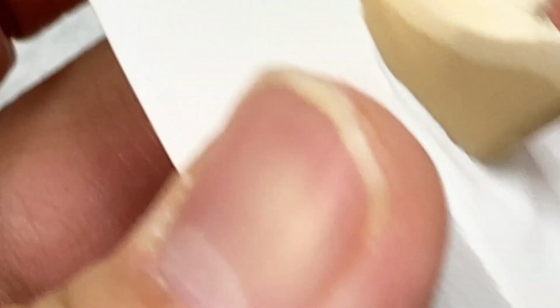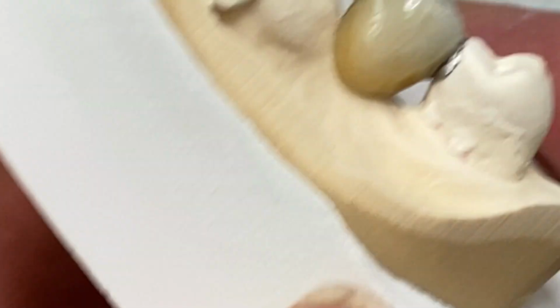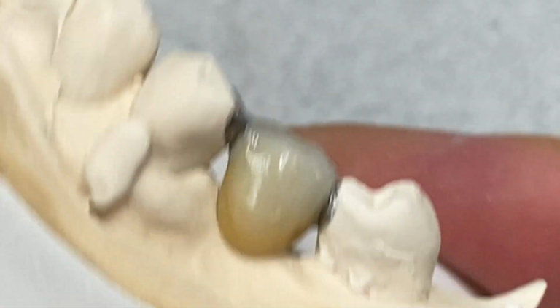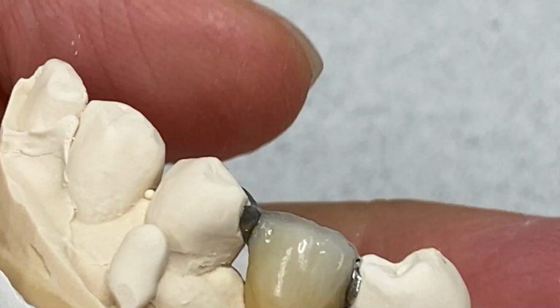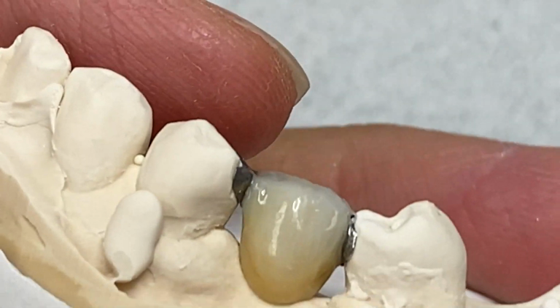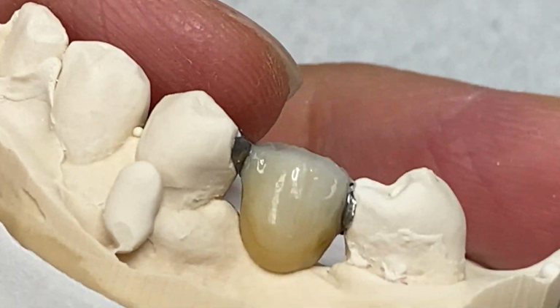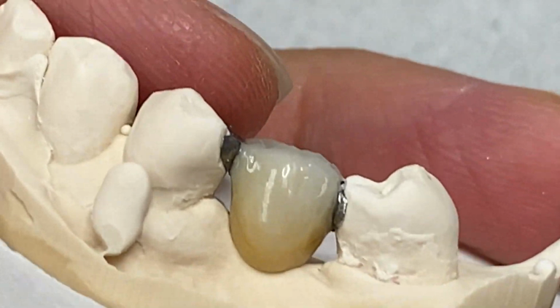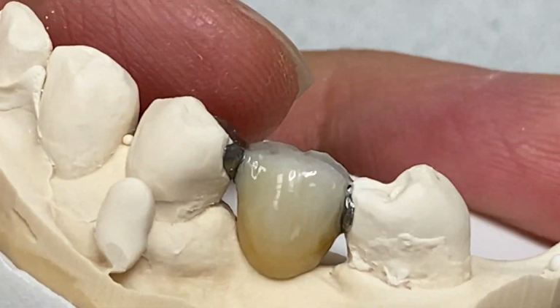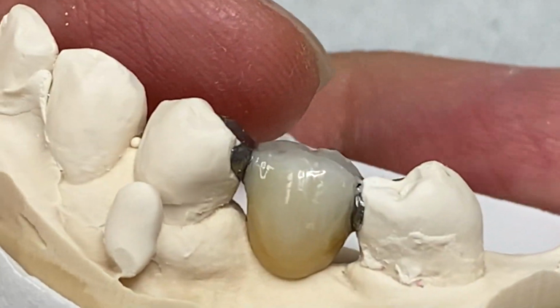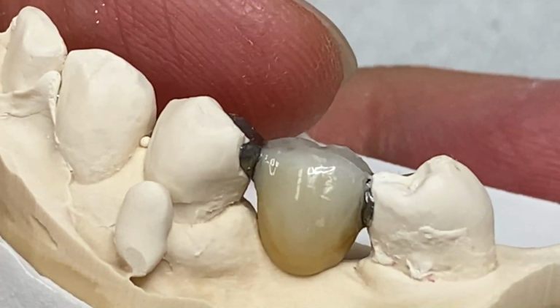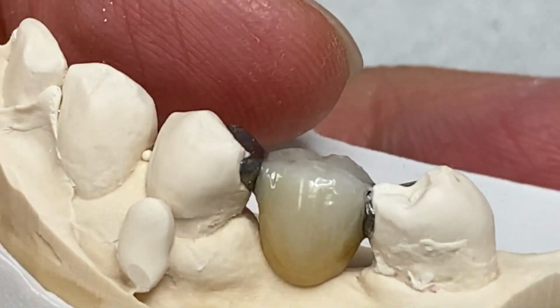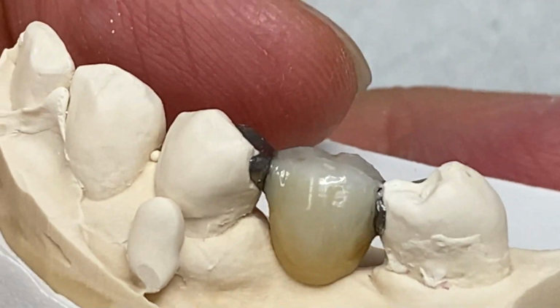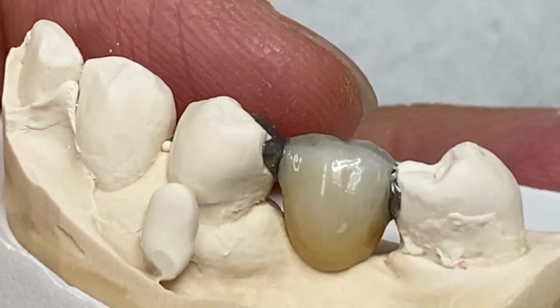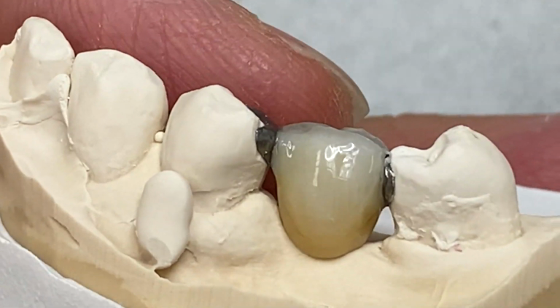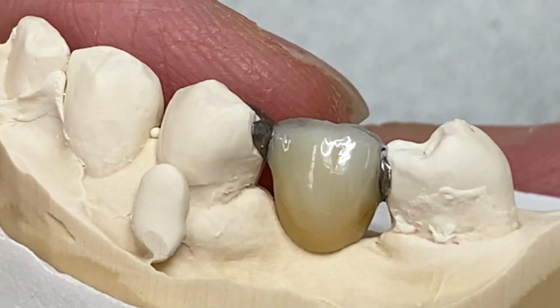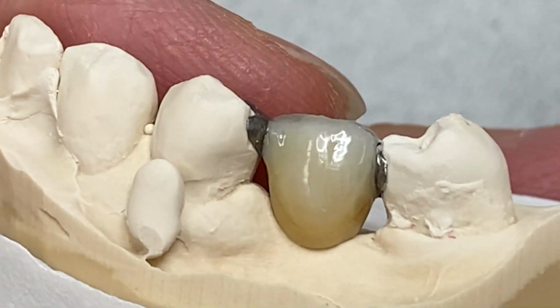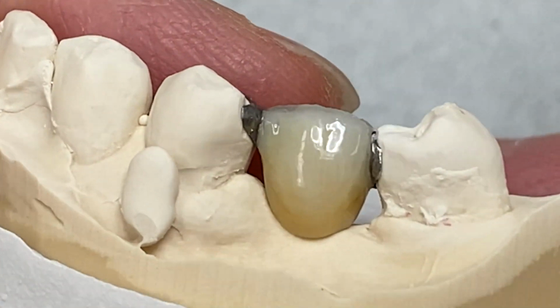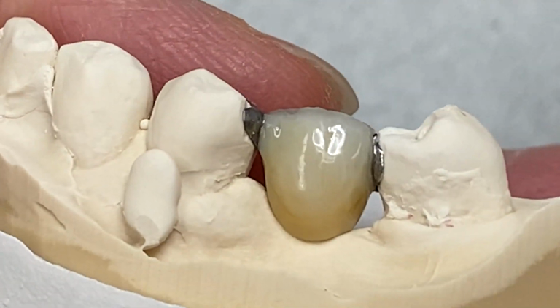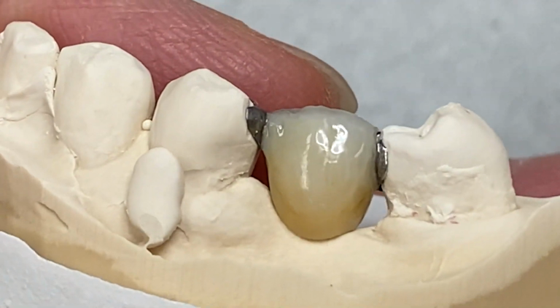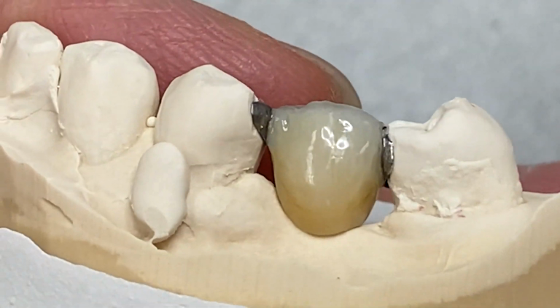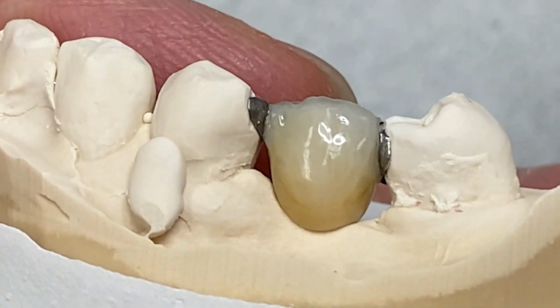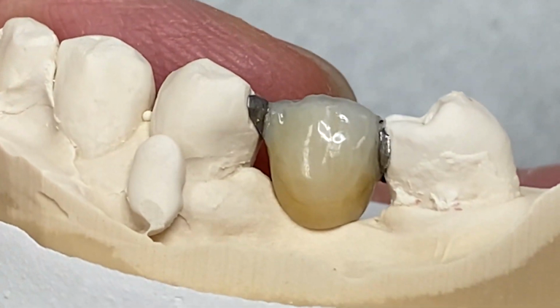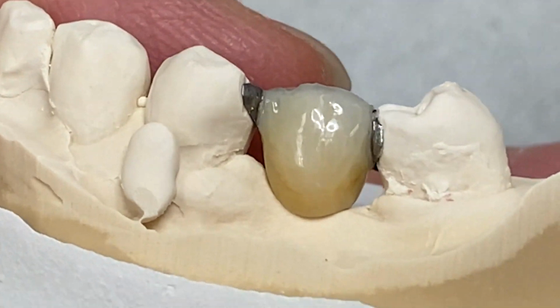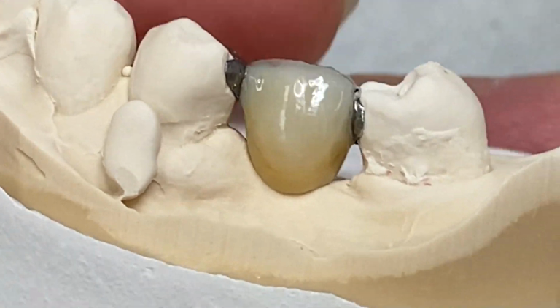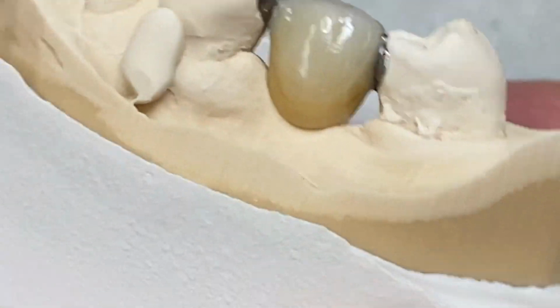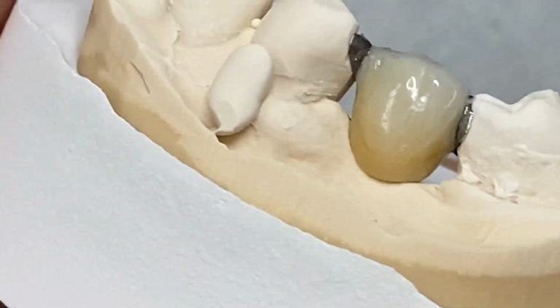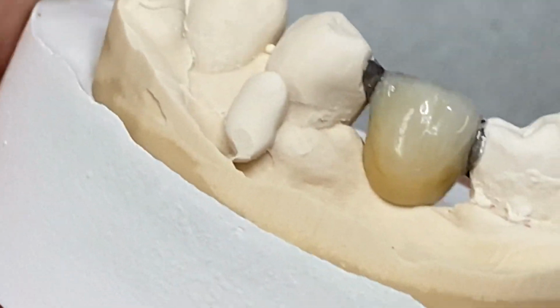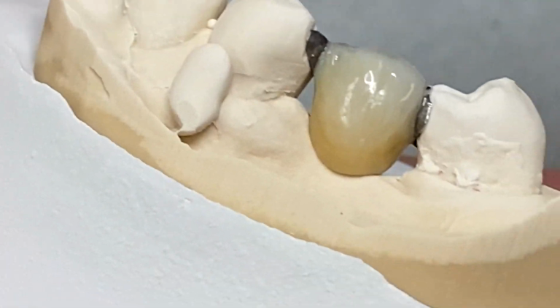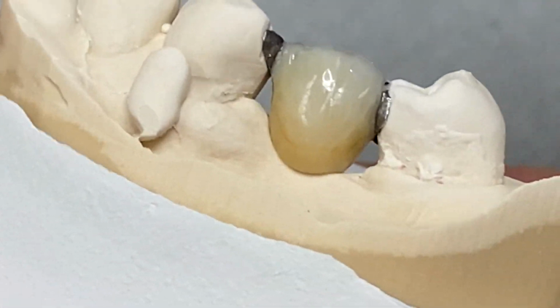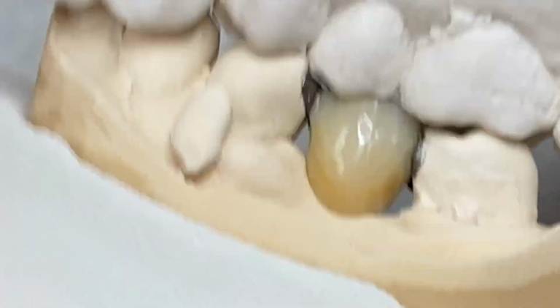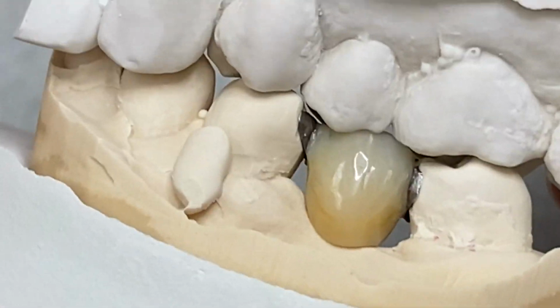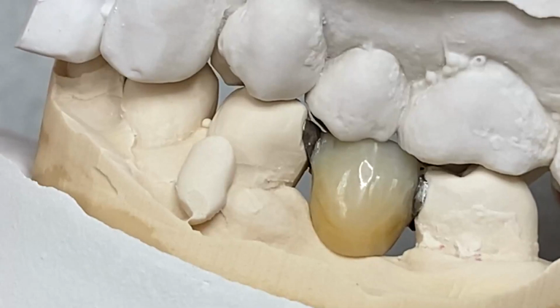The glaze with light cure. It's a great job, great vitality.